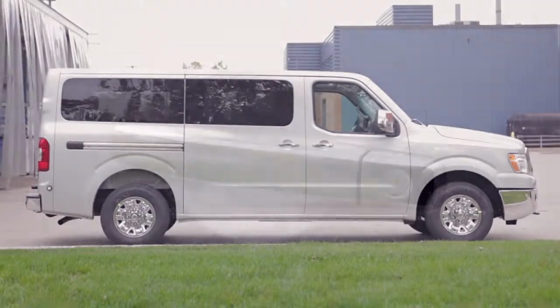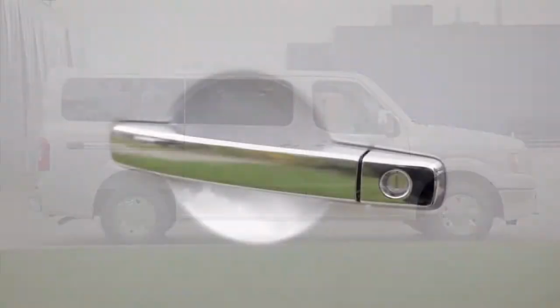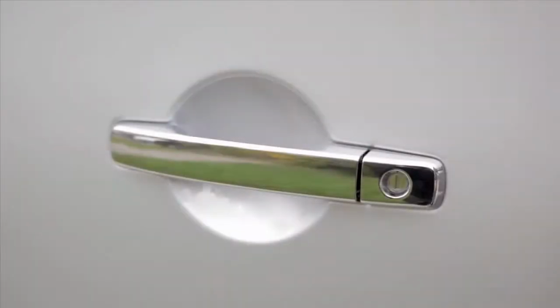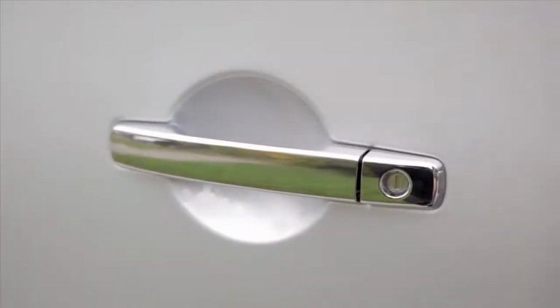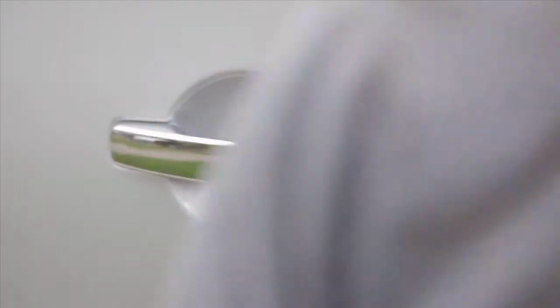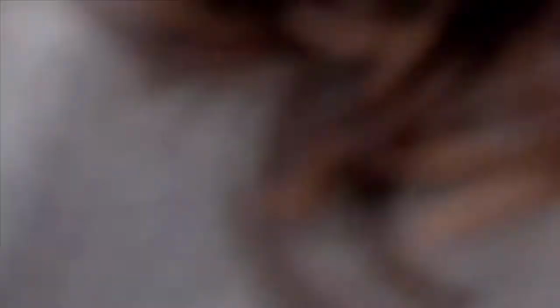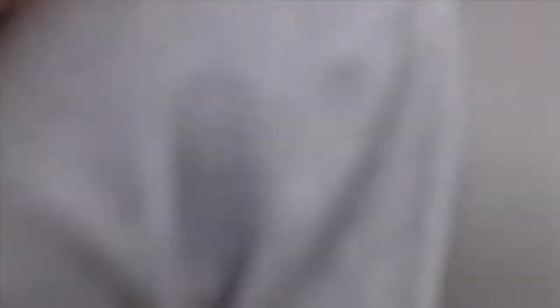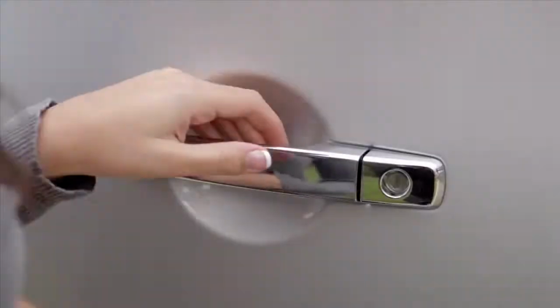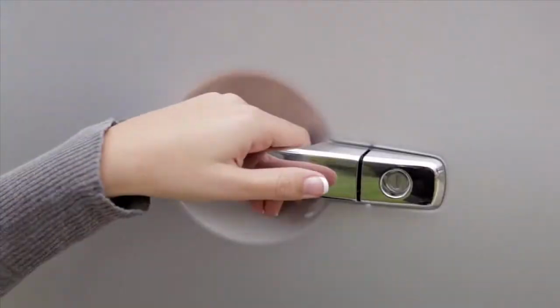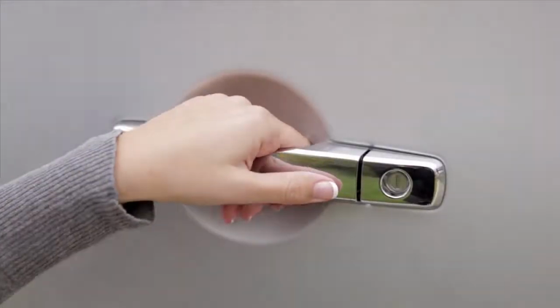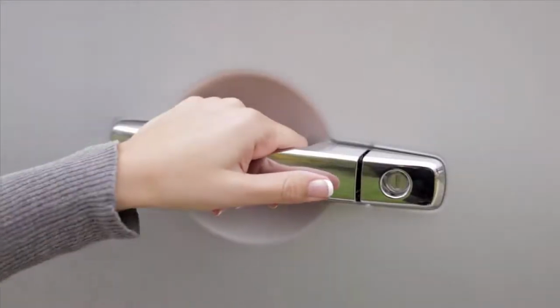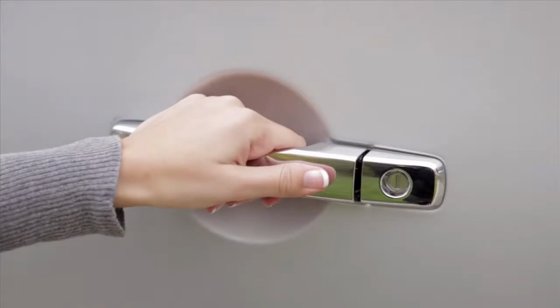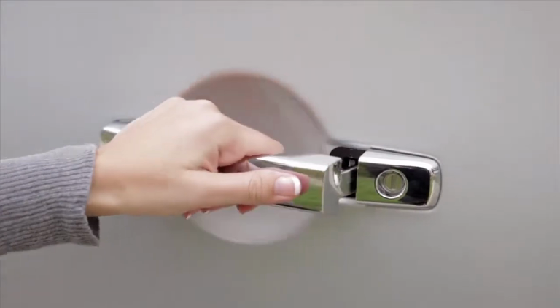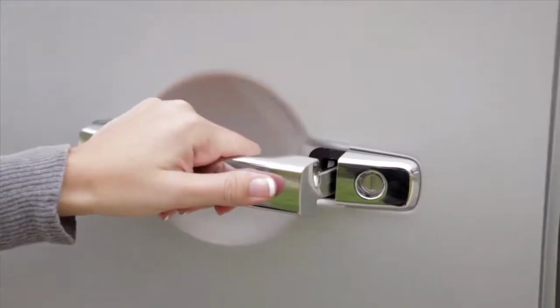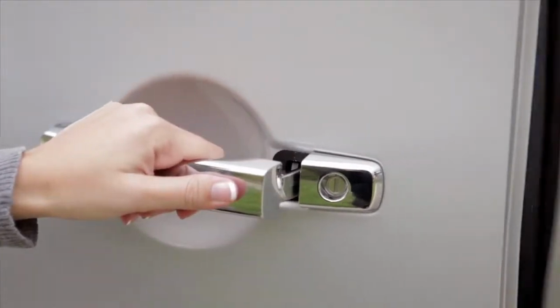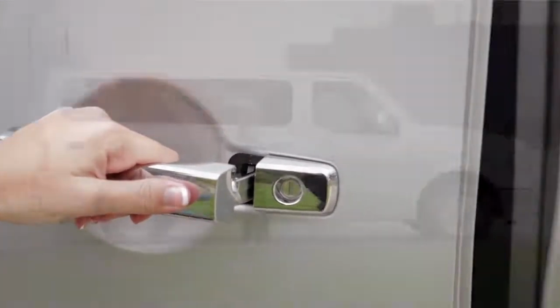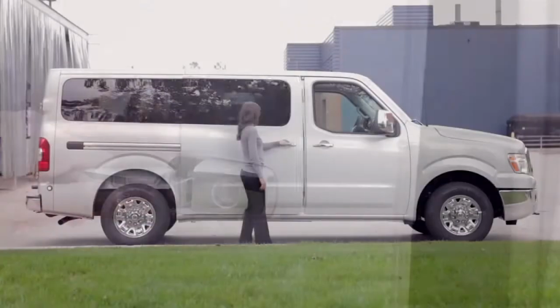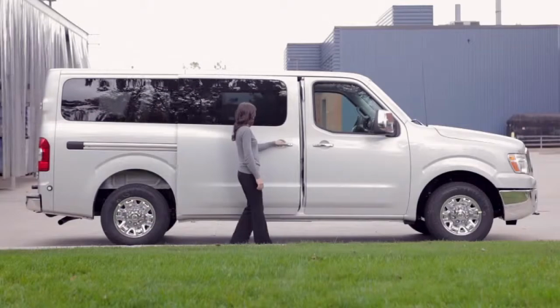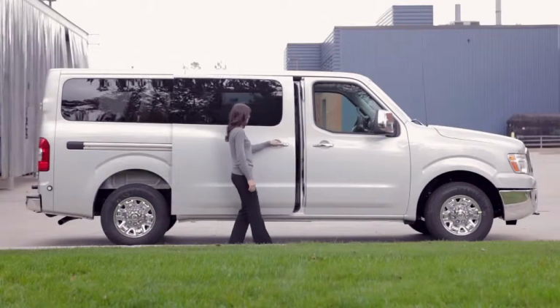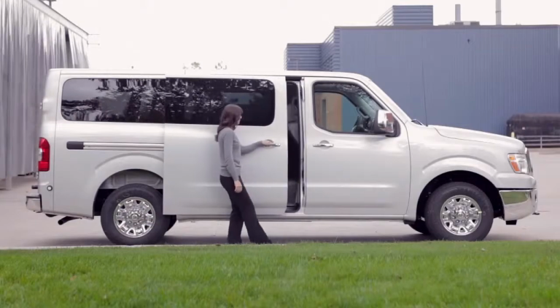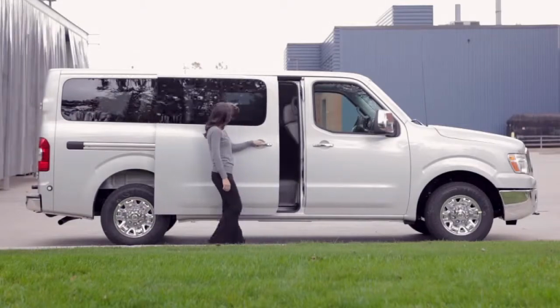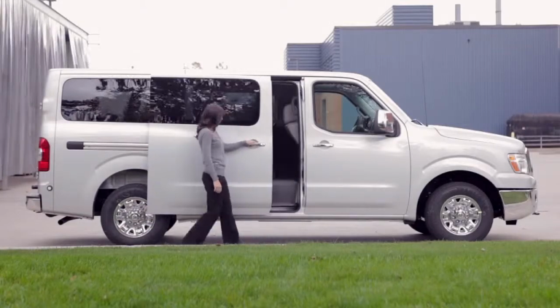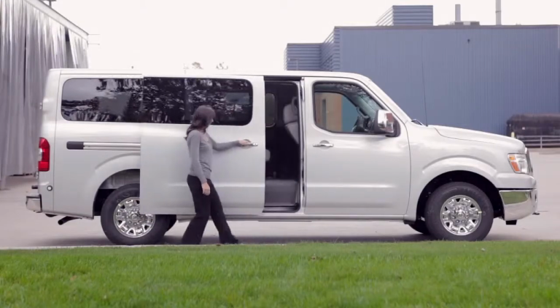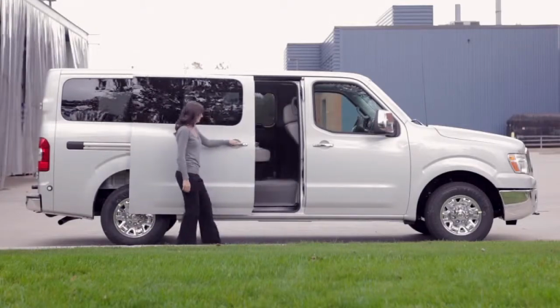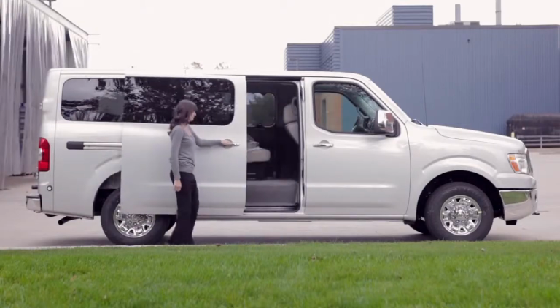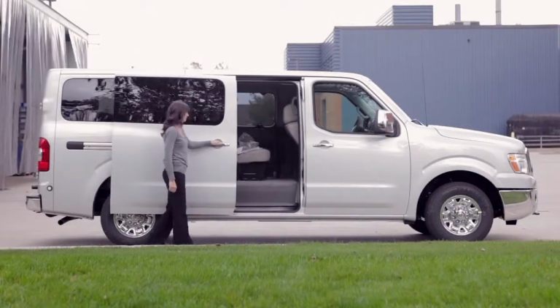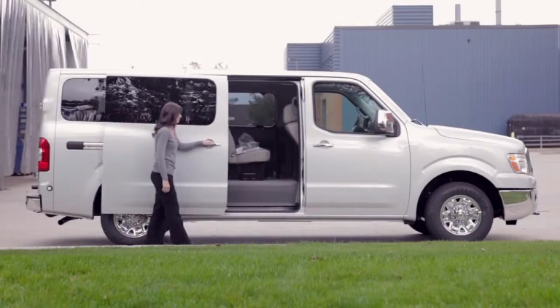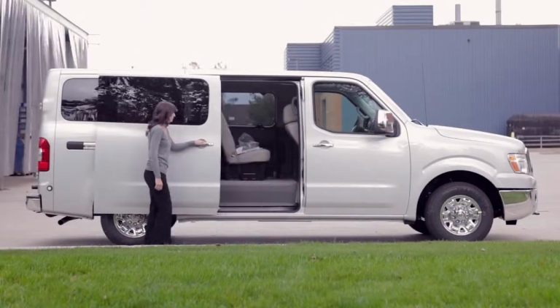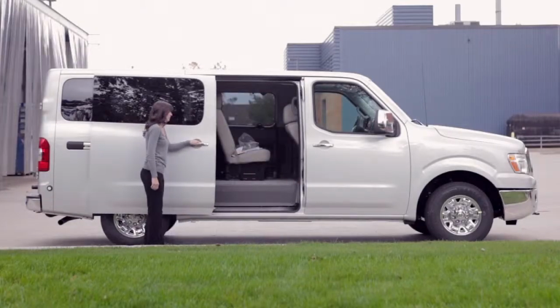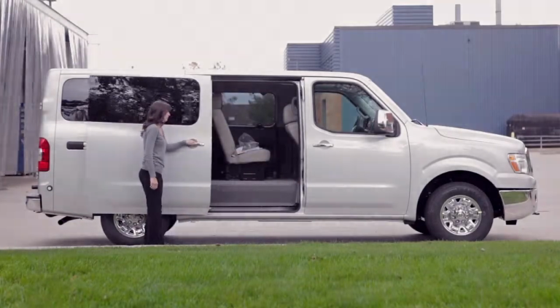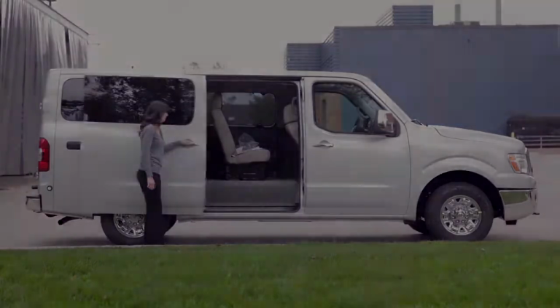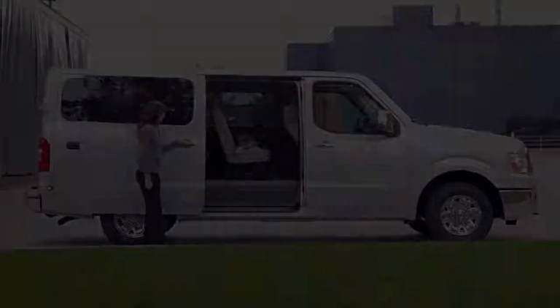From outside the vehicle, simply pull this handle out and slide the door open or closed.